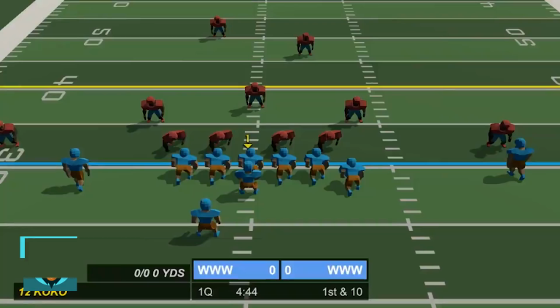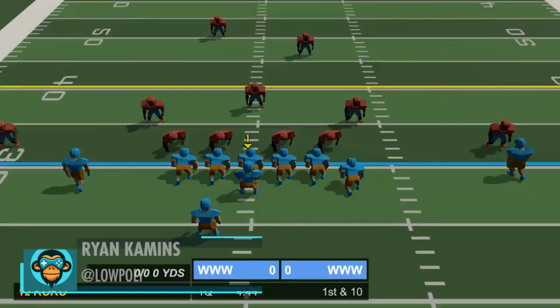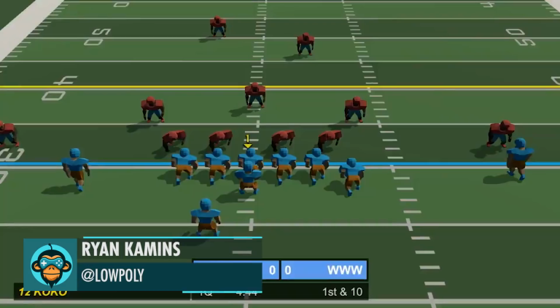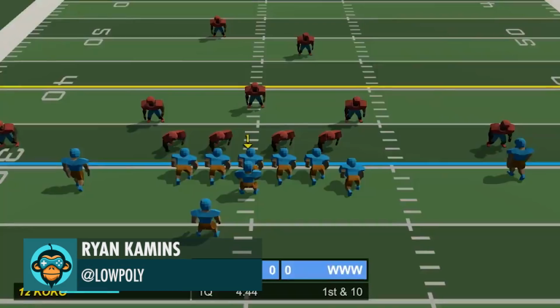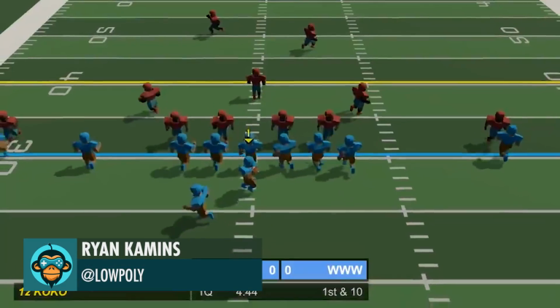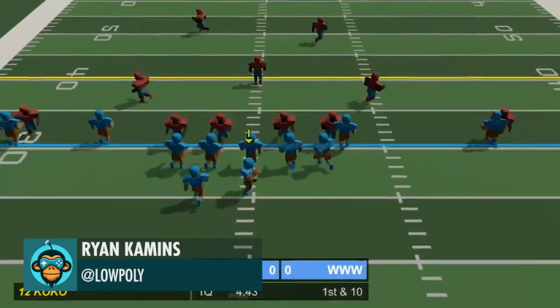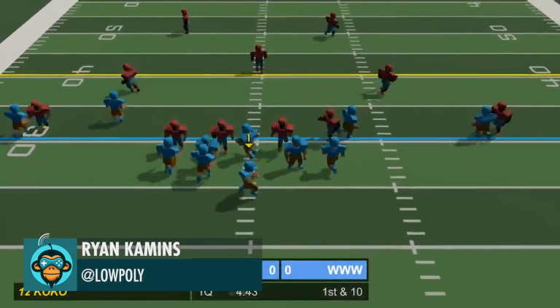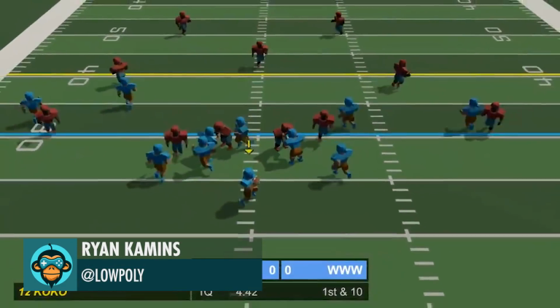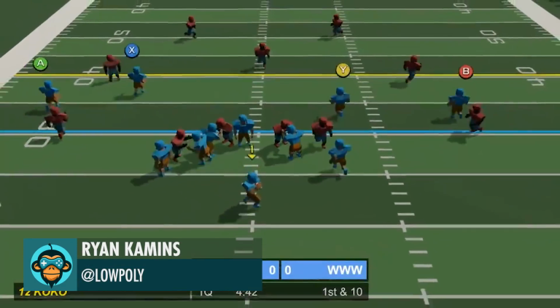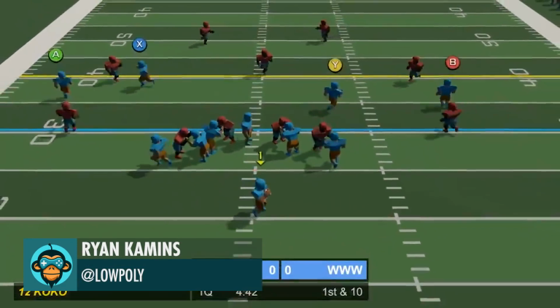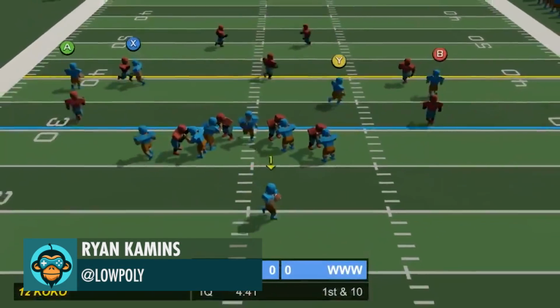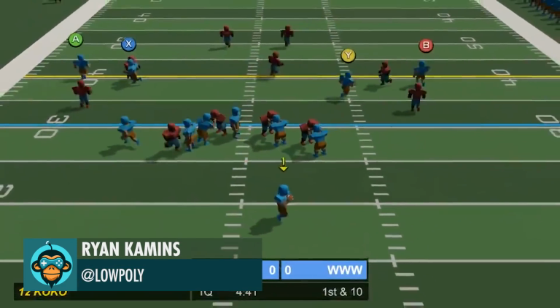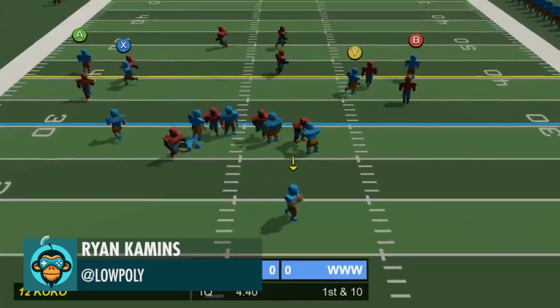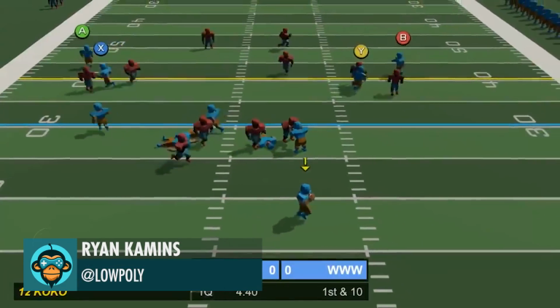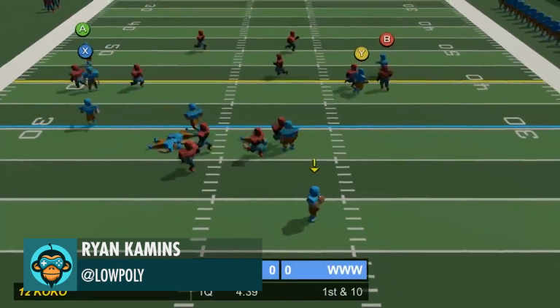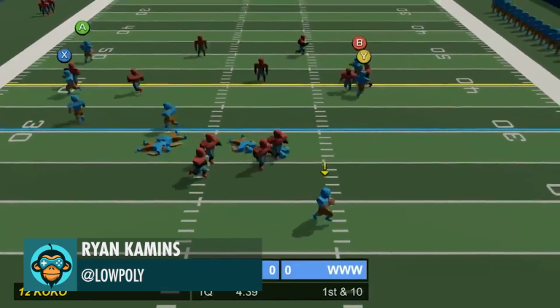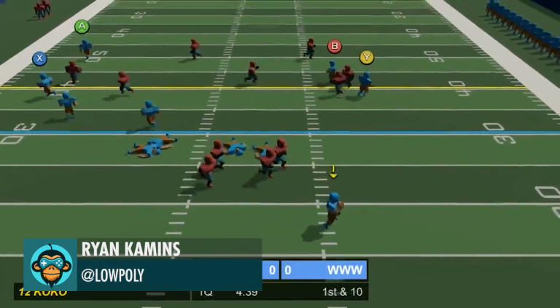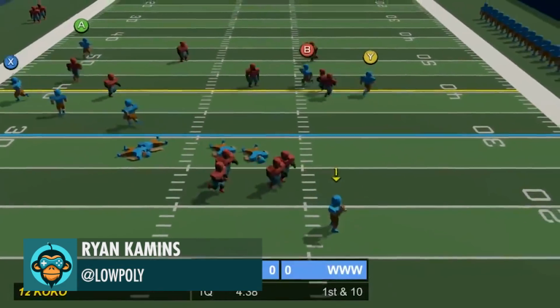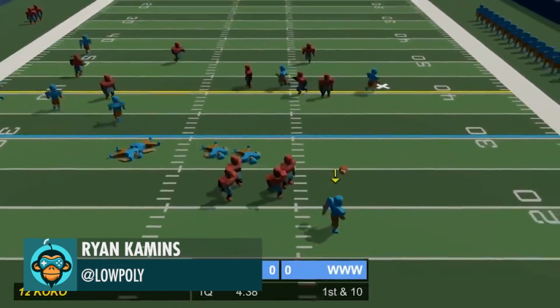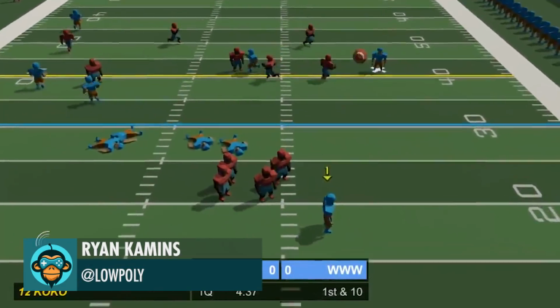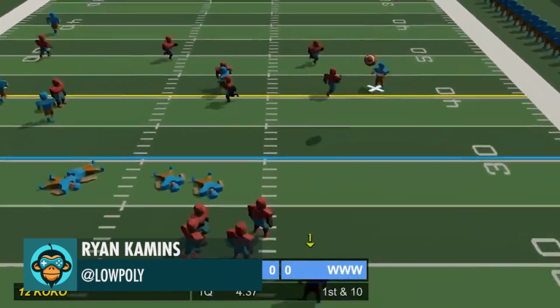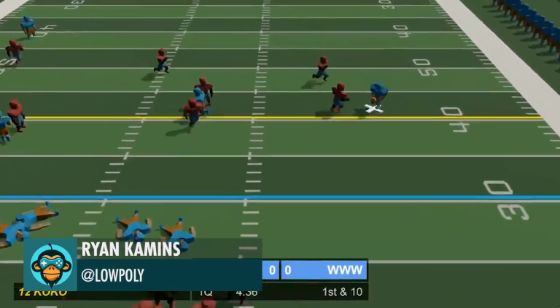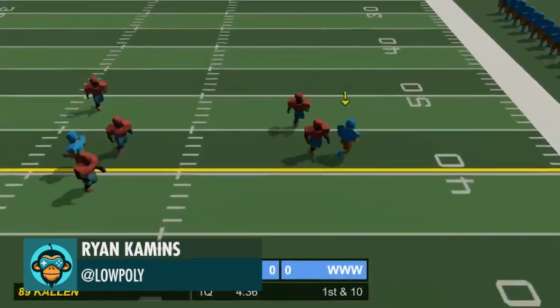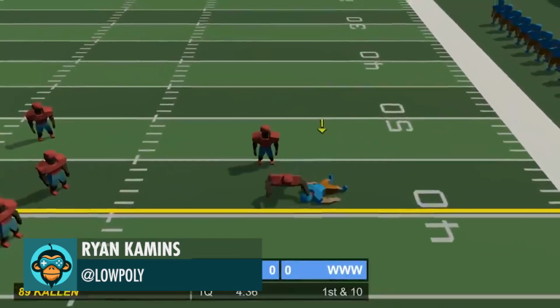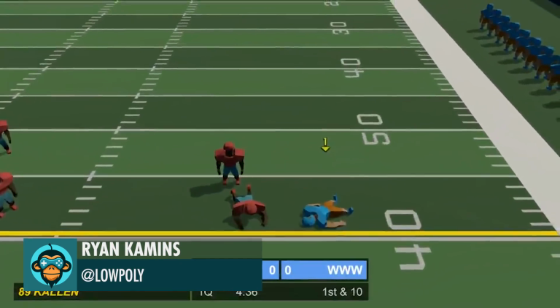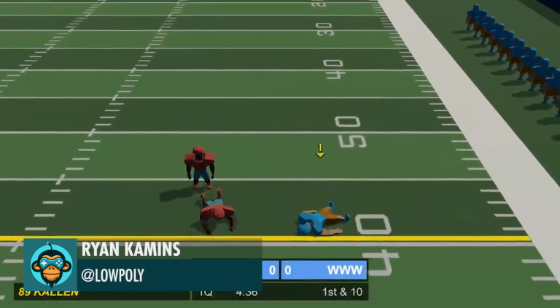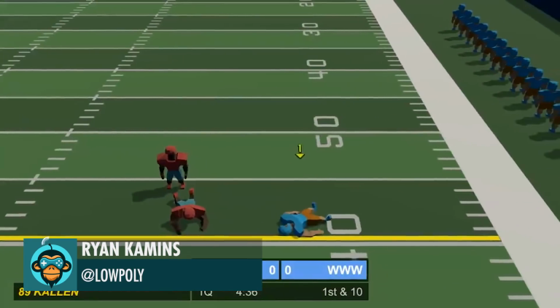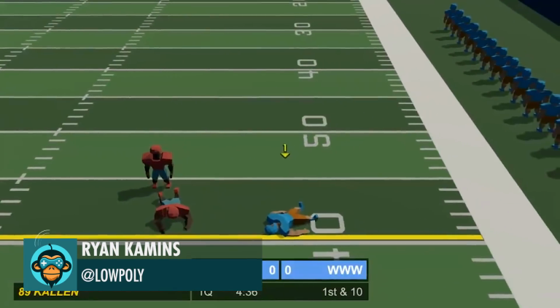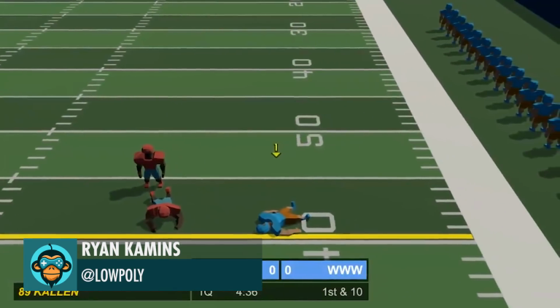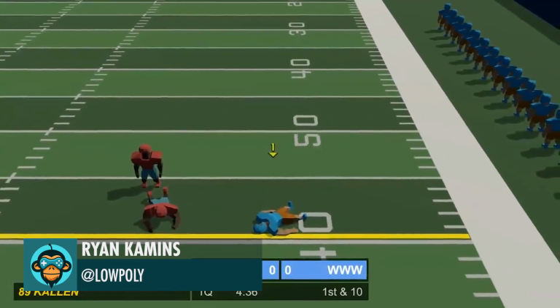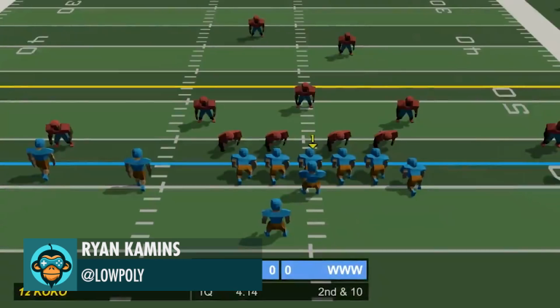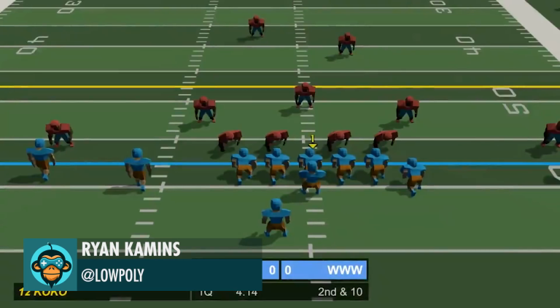Using animation layers to blend poses for high, low, and over-the-shoulder catches in Rivals by Ryan.